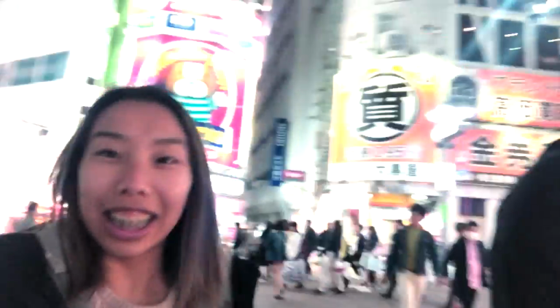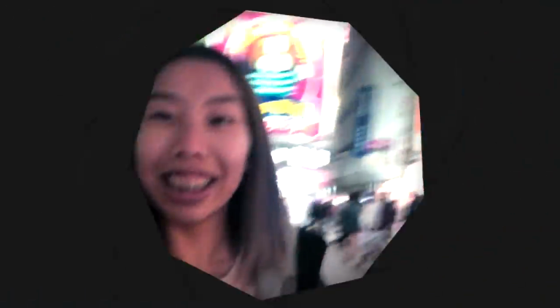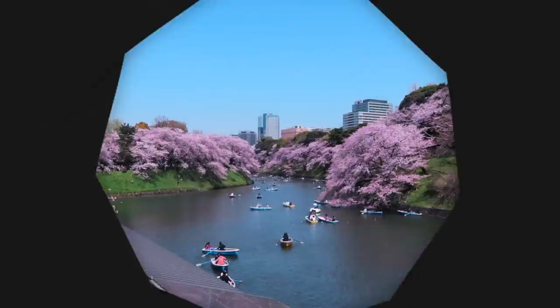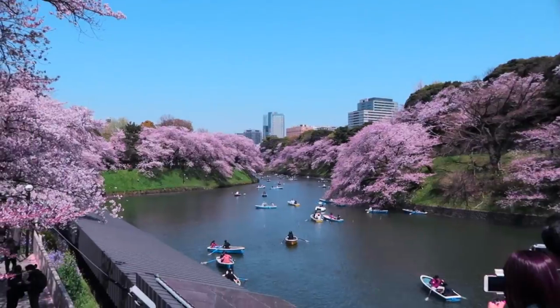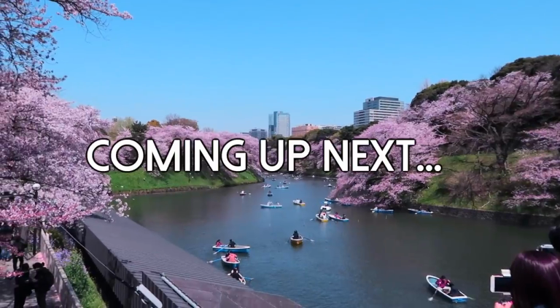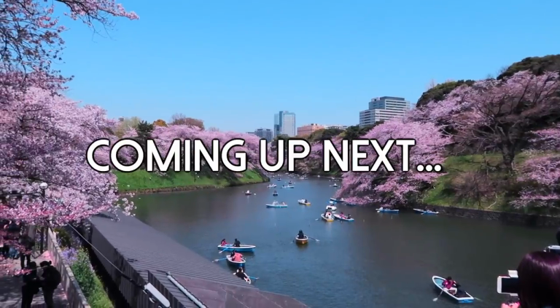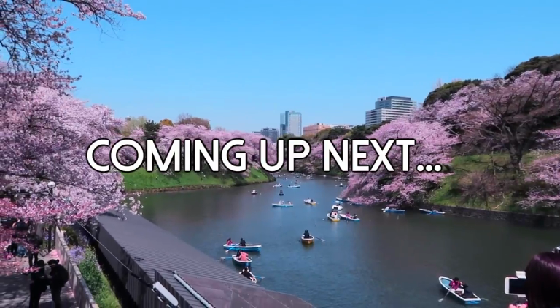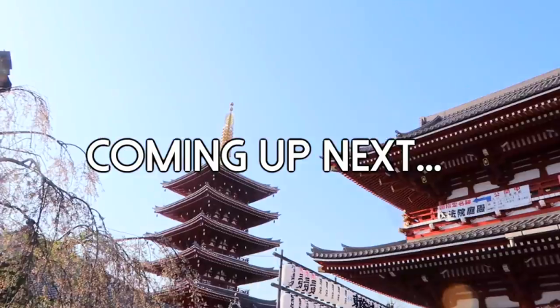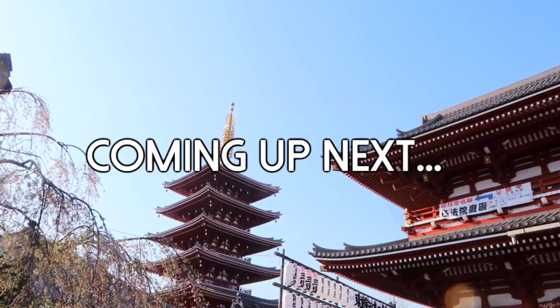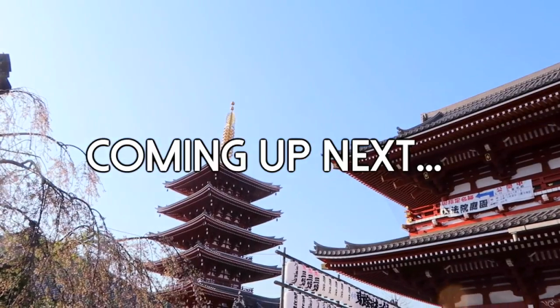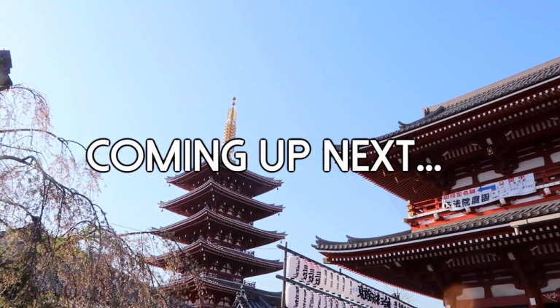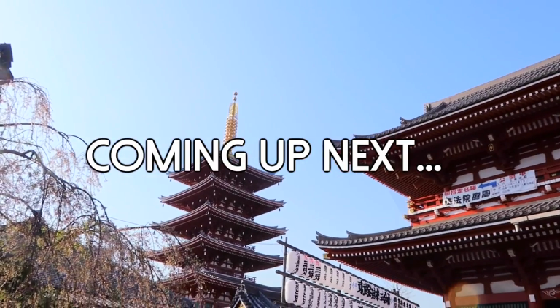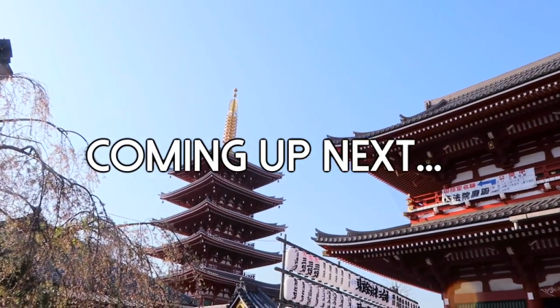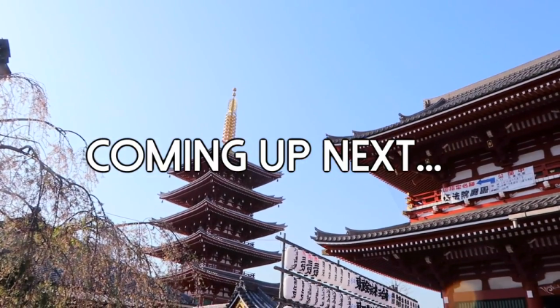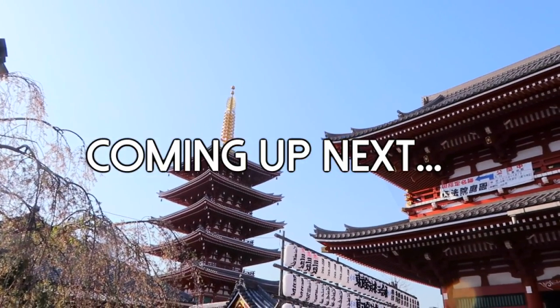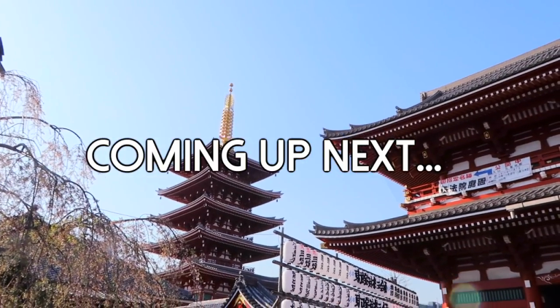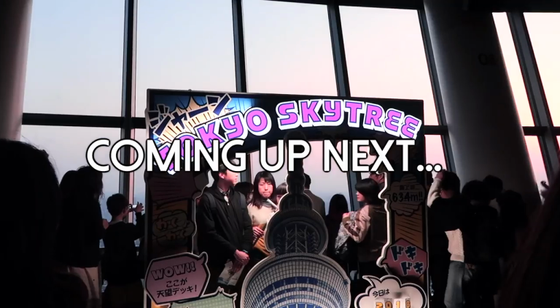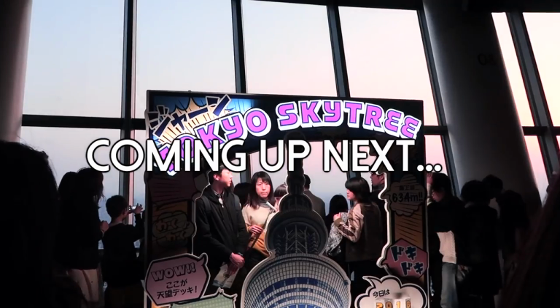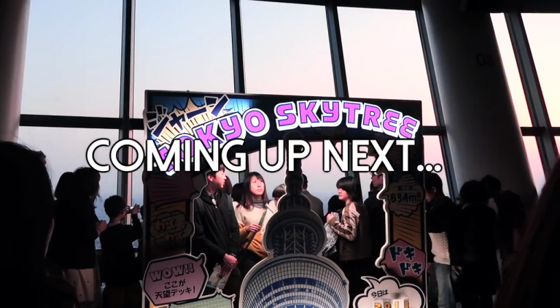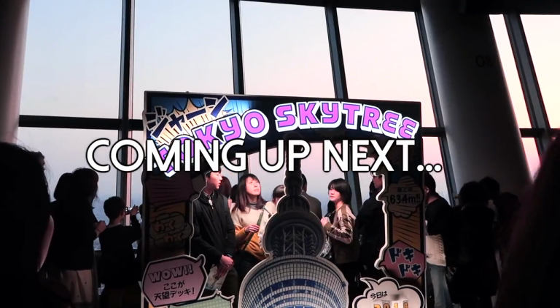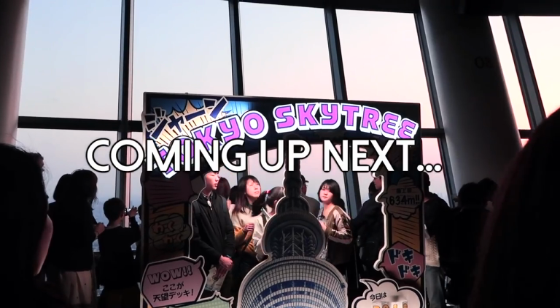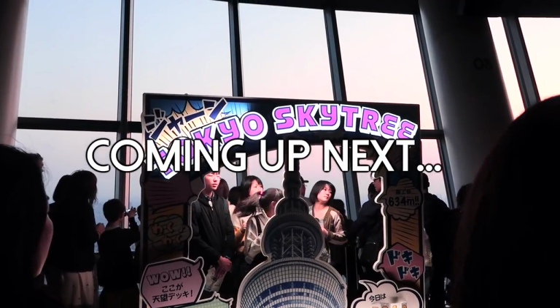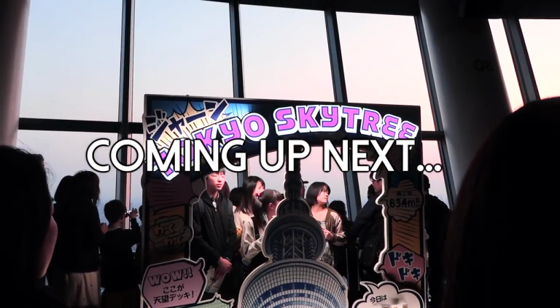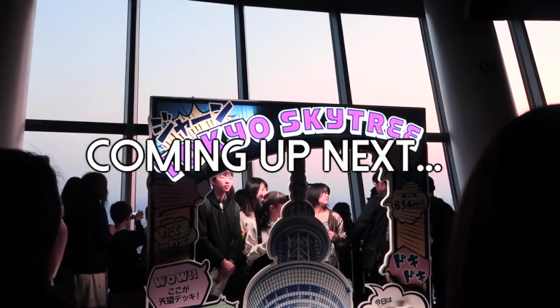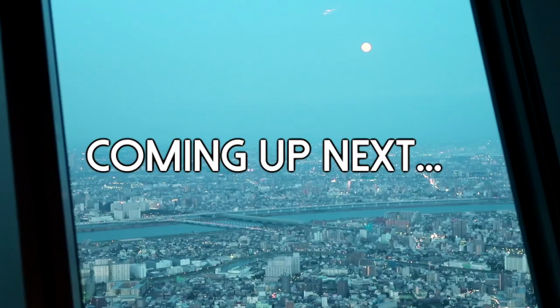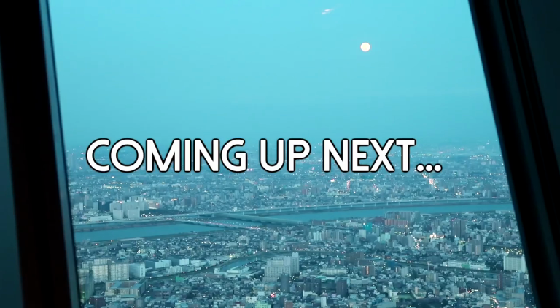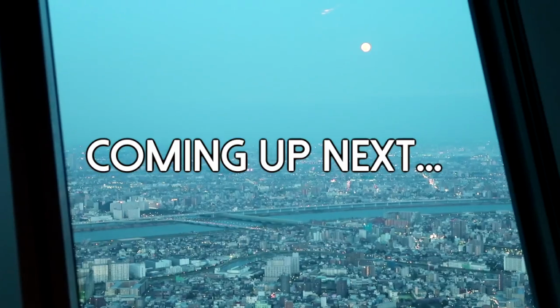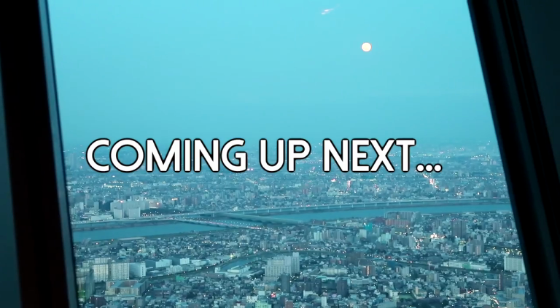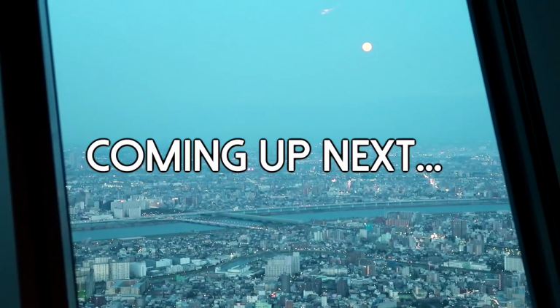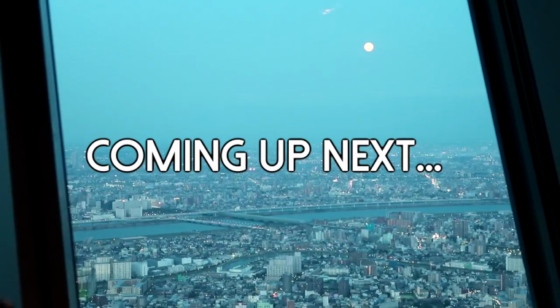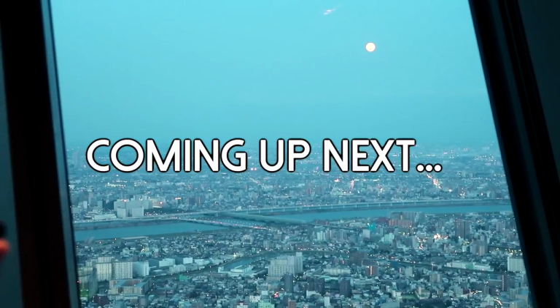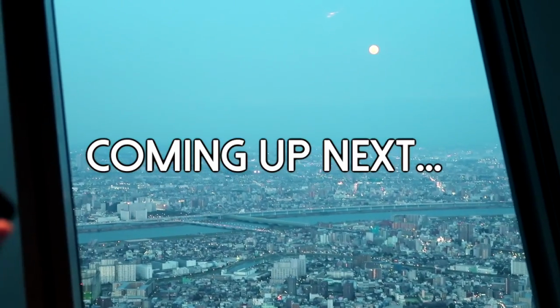That's pretty much it for this video. I hope you guys enjoyed our Kyoto adventures, and stay tuned for the very last Tokyo vlog coming real soon.